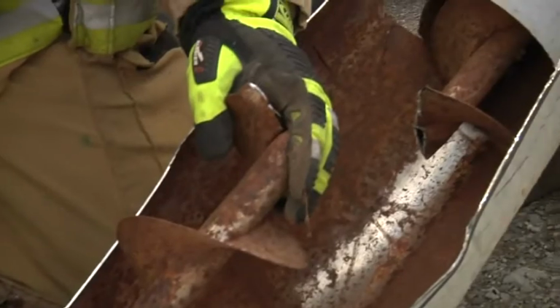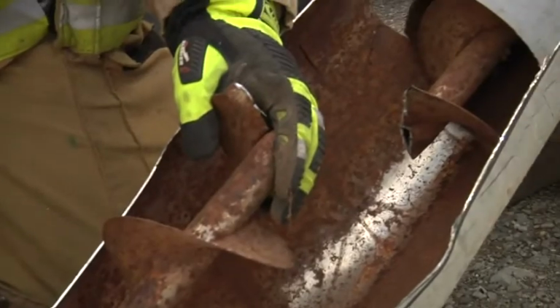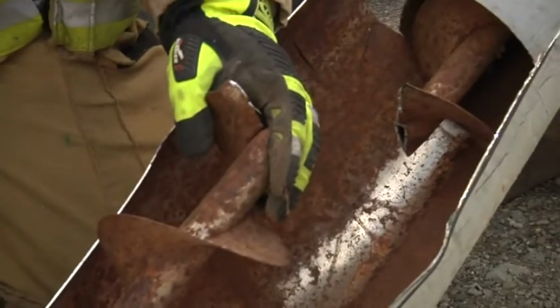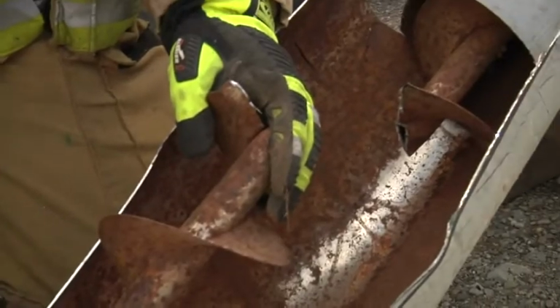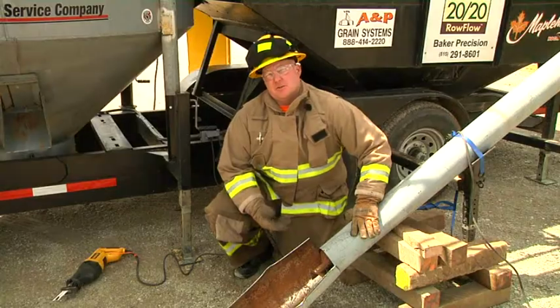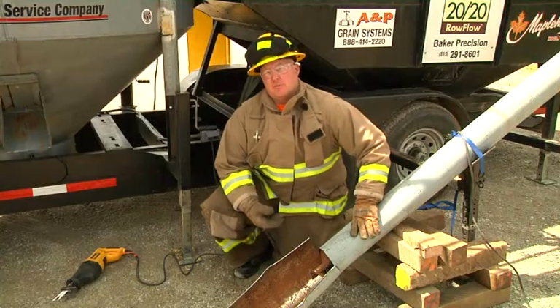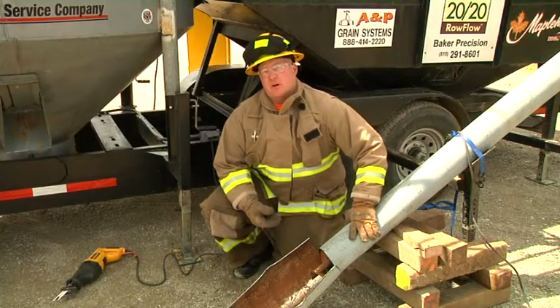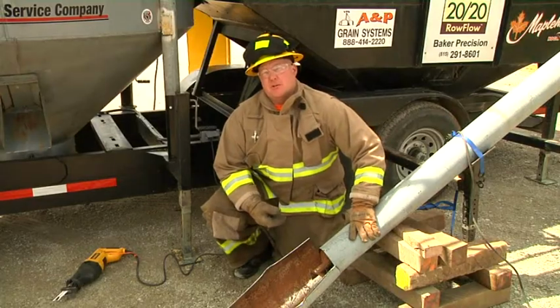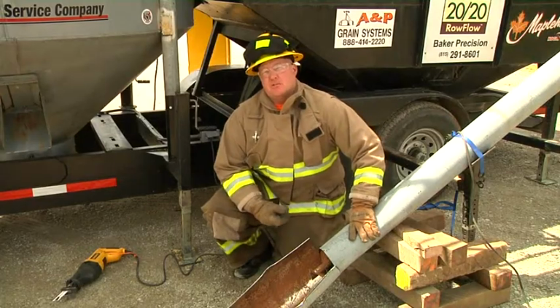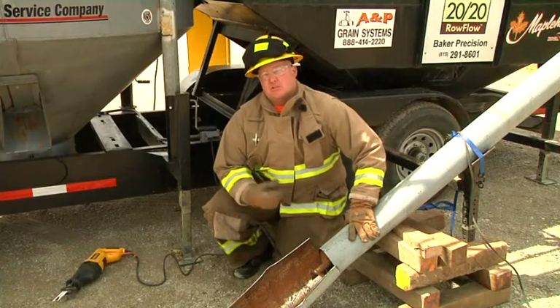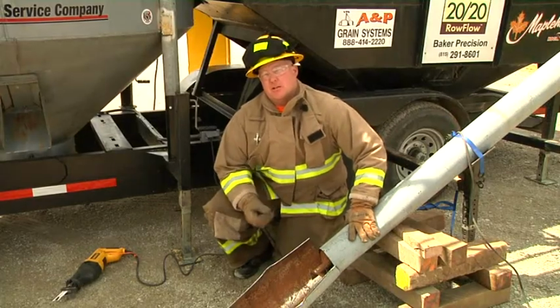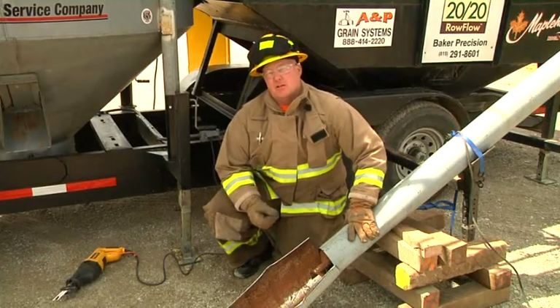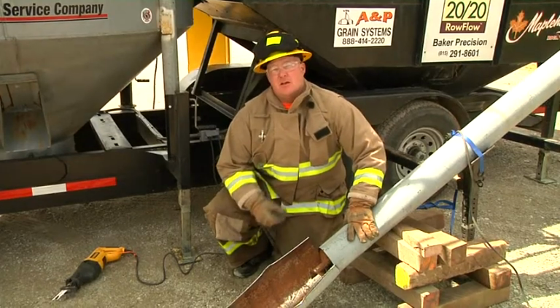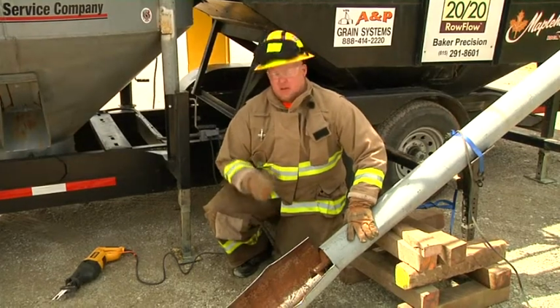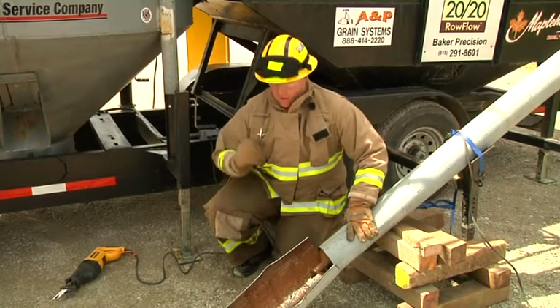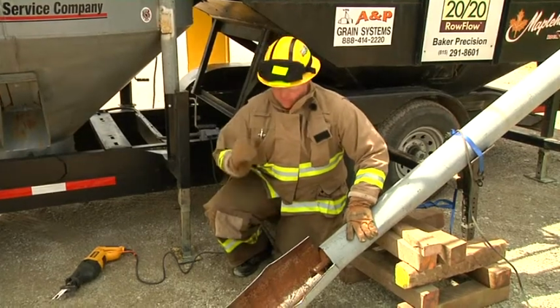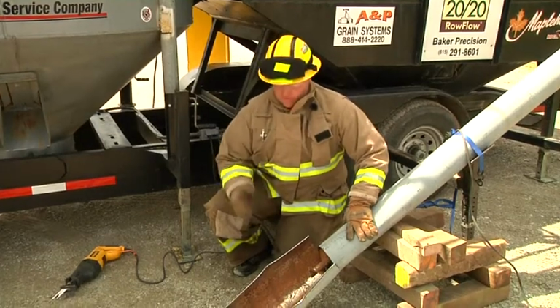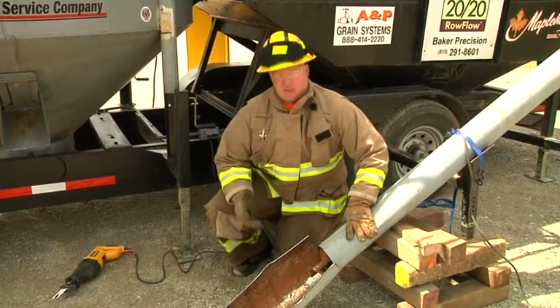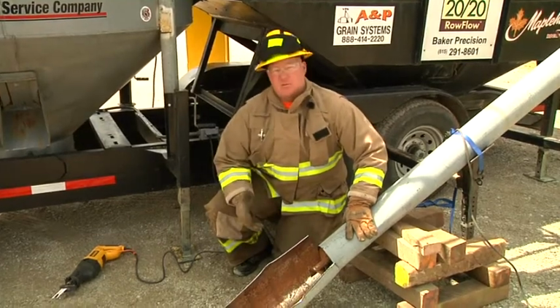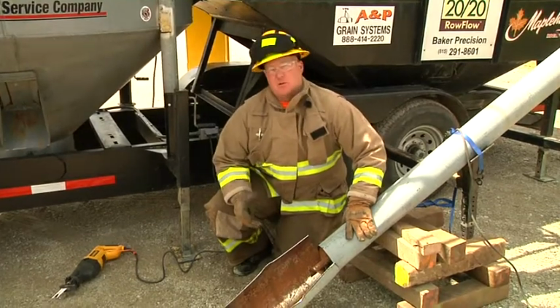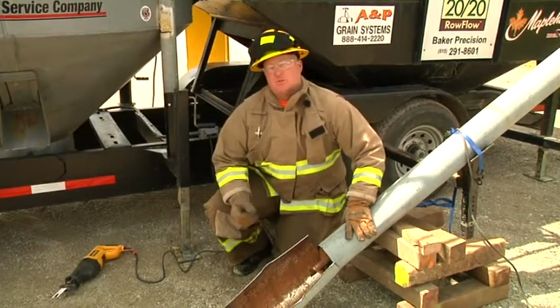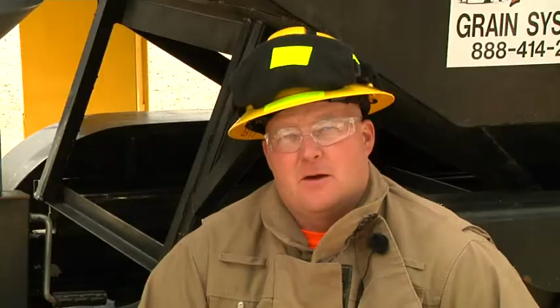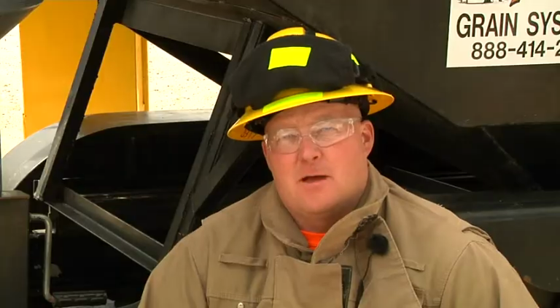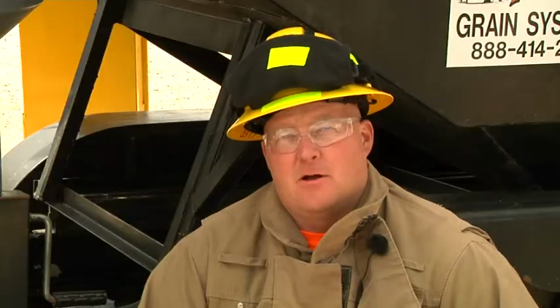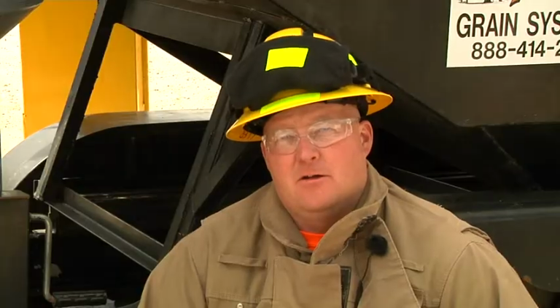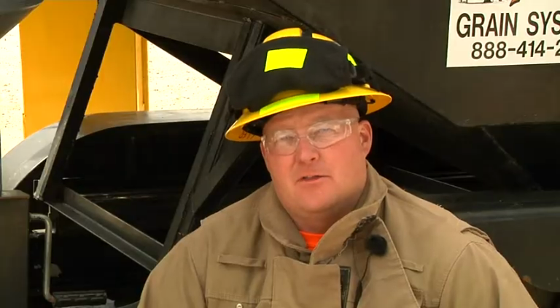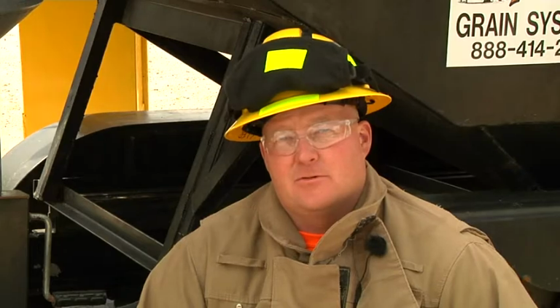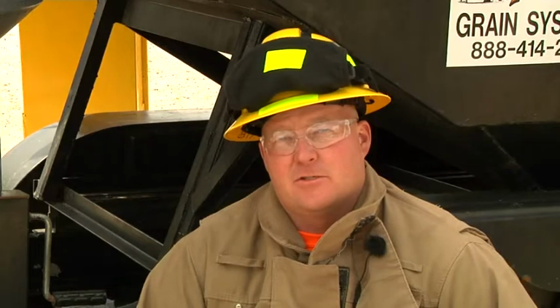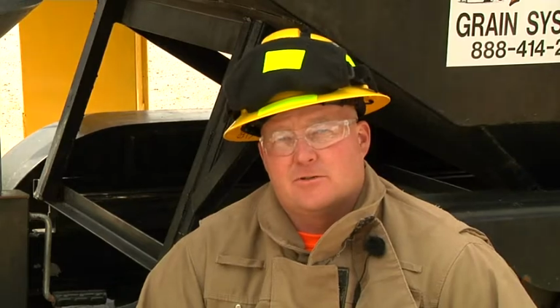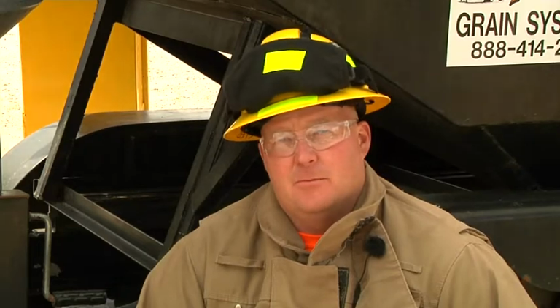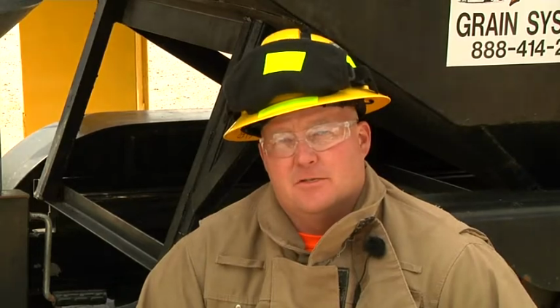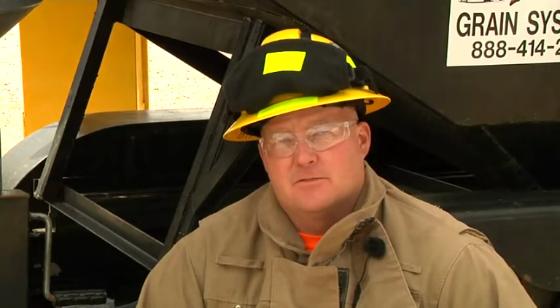As you can see here, we've got our patient extricated and on the way to the hospital now. I'm Pat McCullough, and thanks for watching Training Minutes.